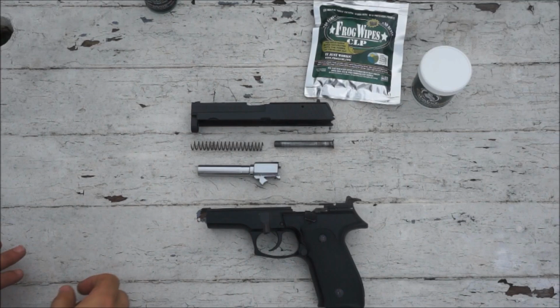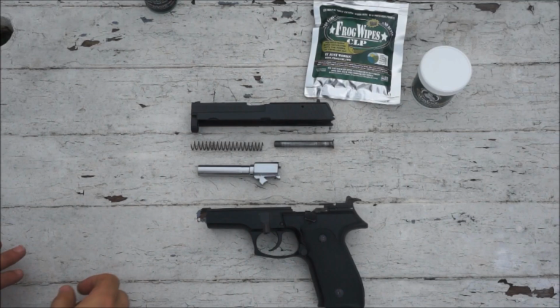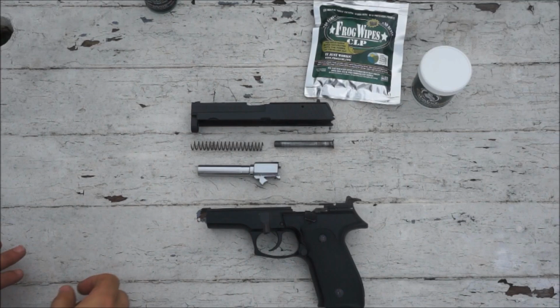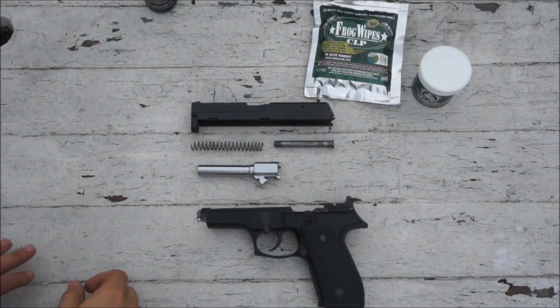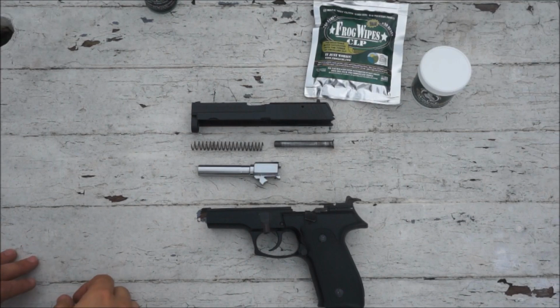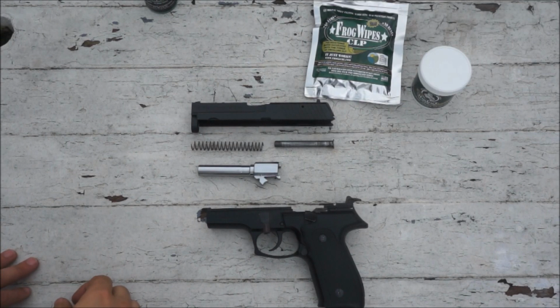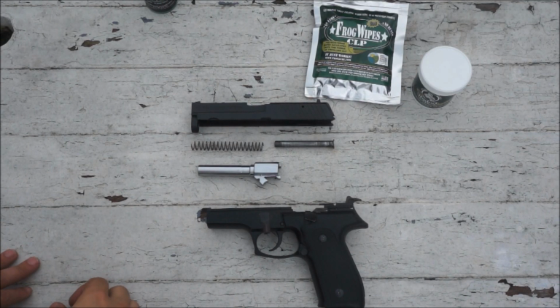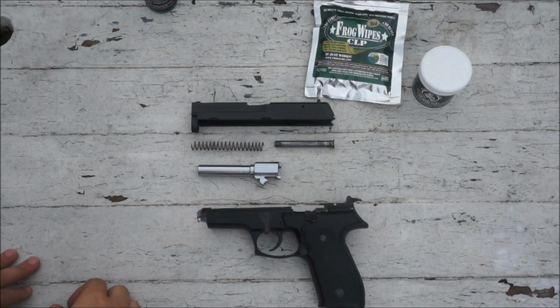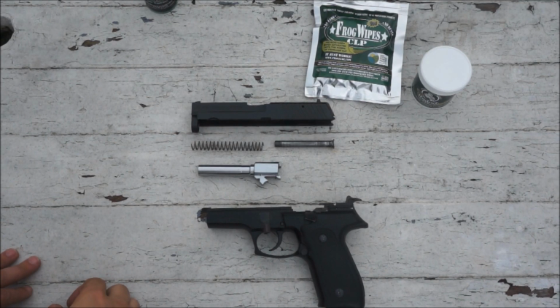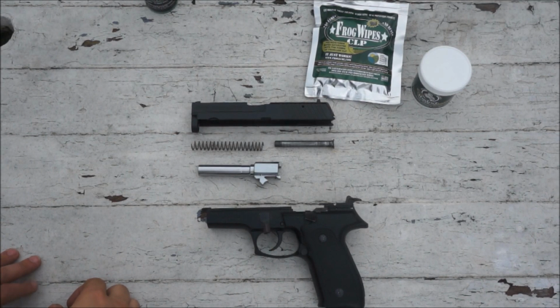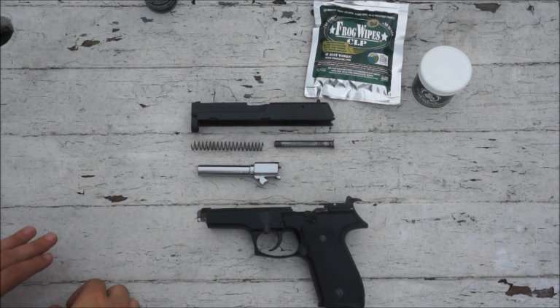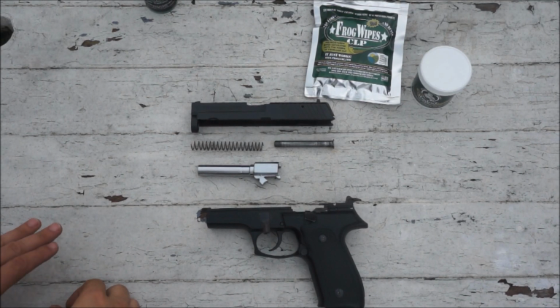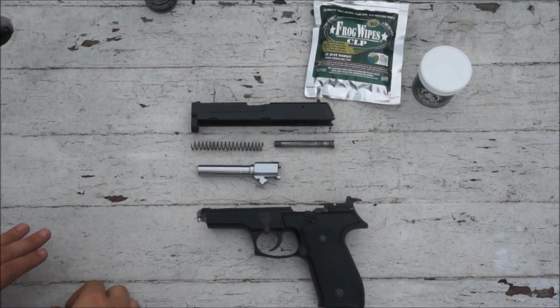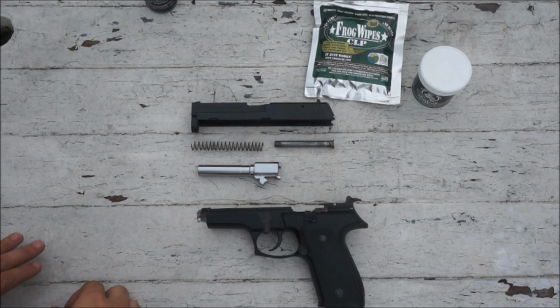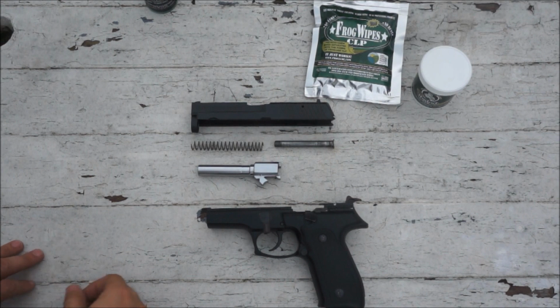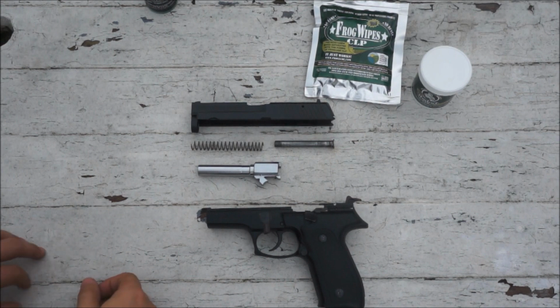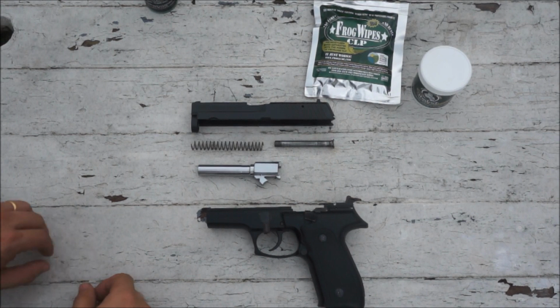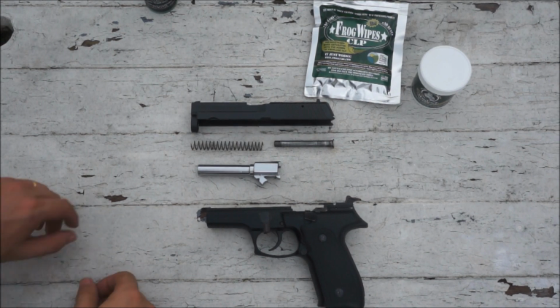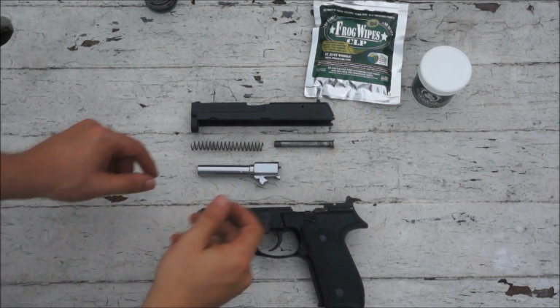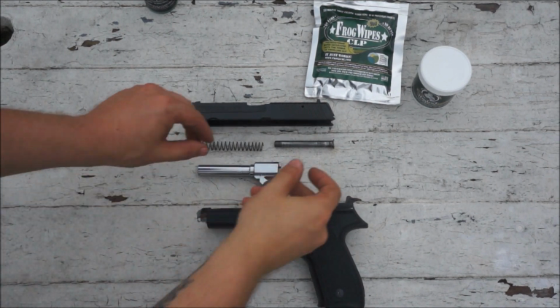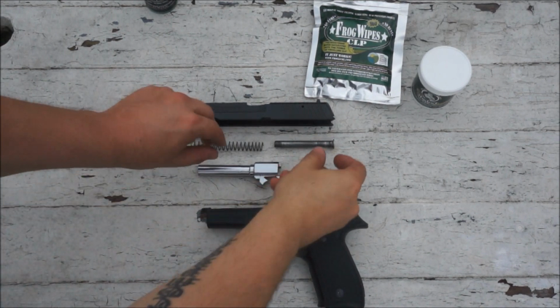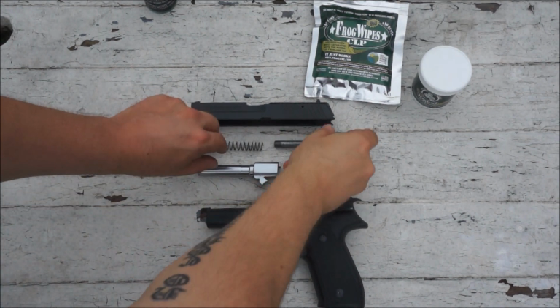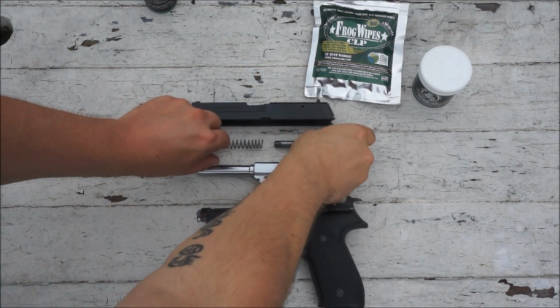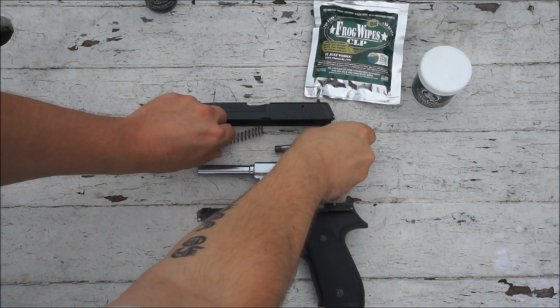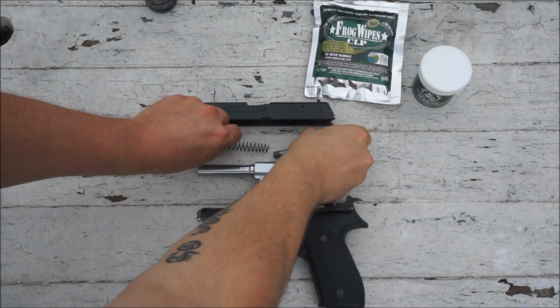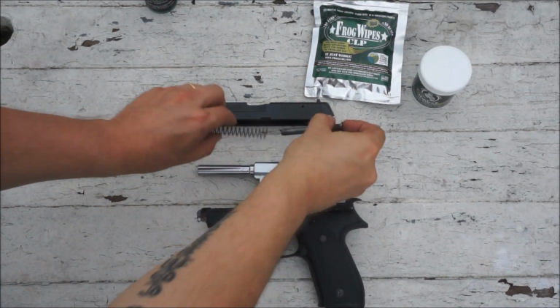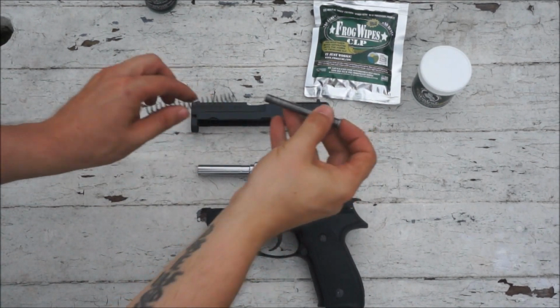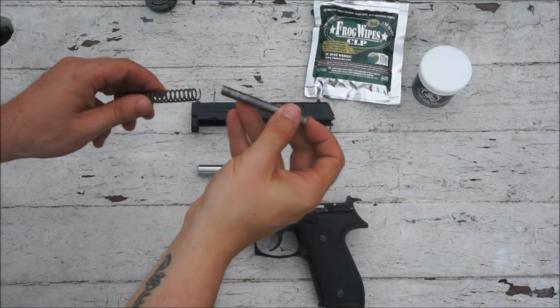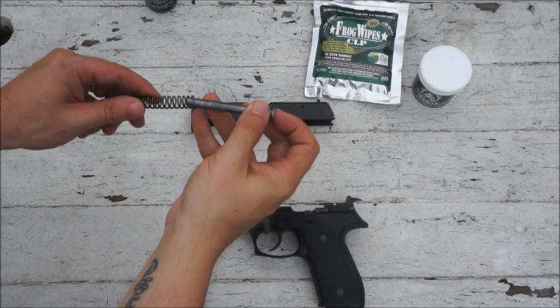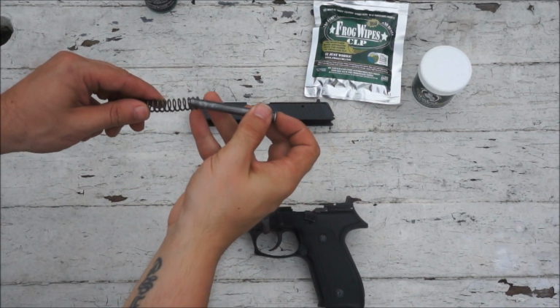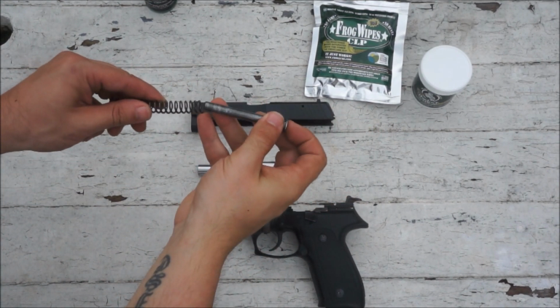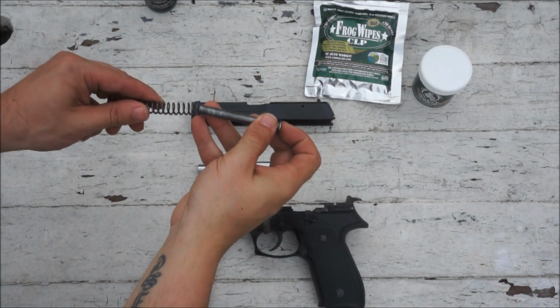The Stava assembles very similarly to a Sig Sauer handgun, such as the P226.